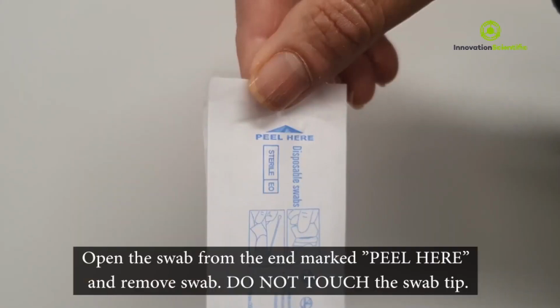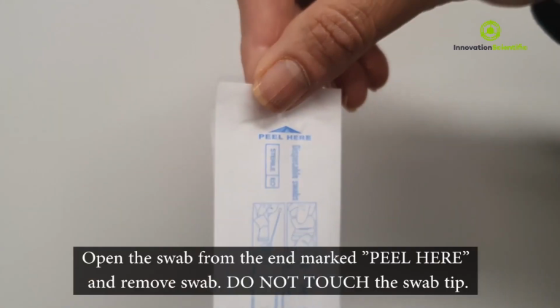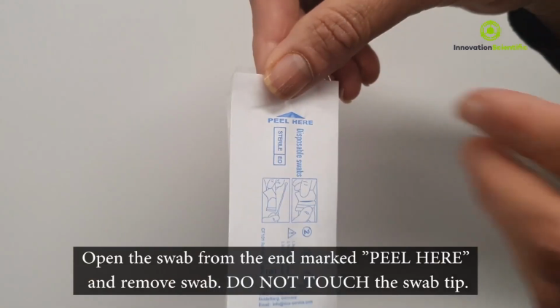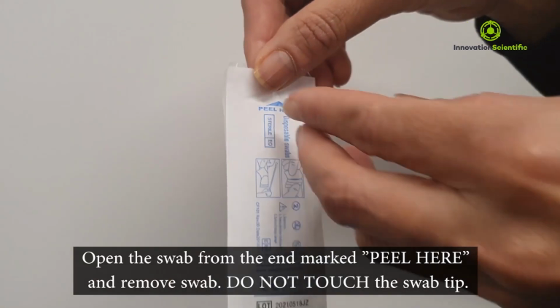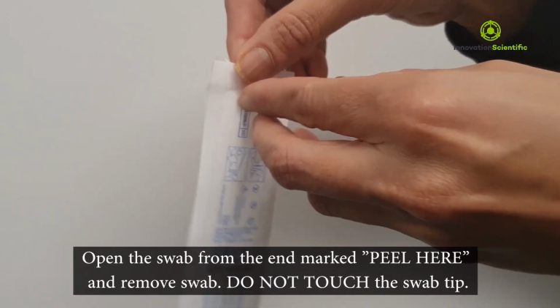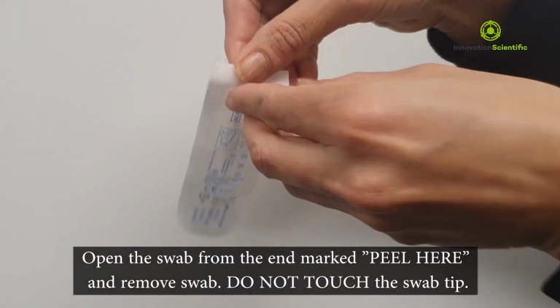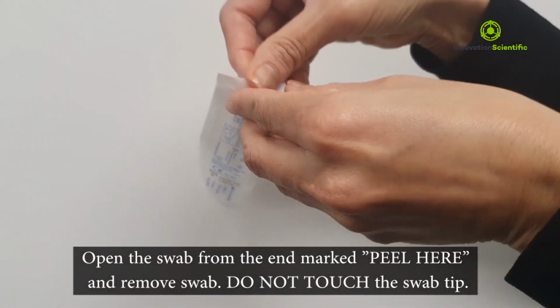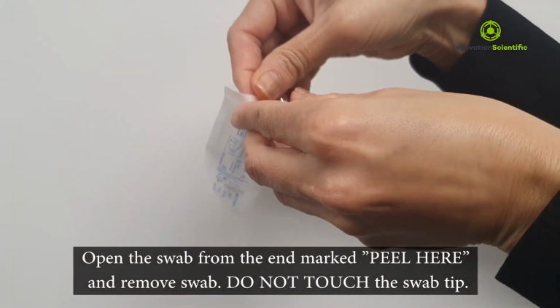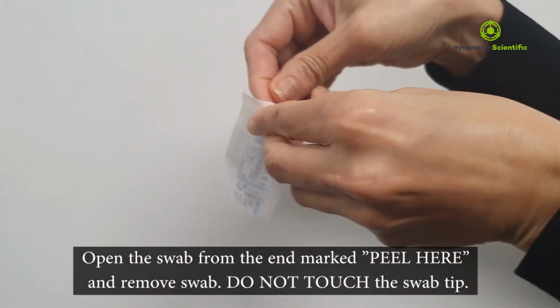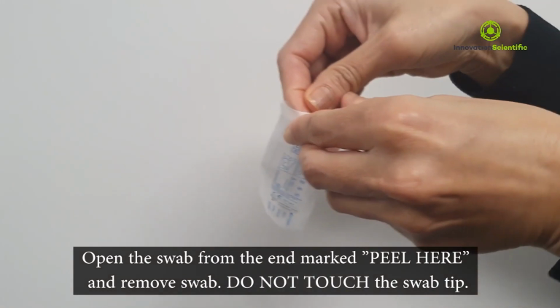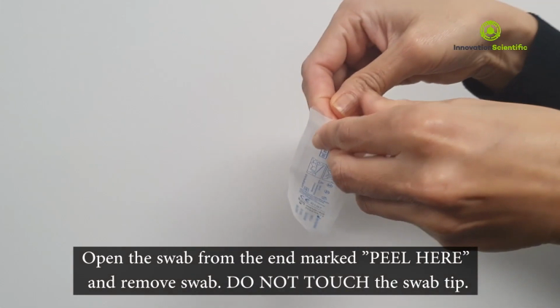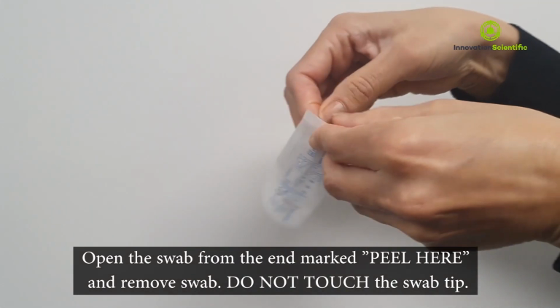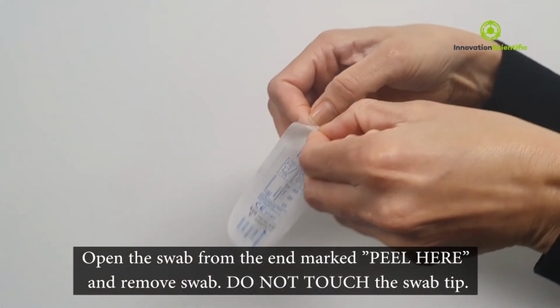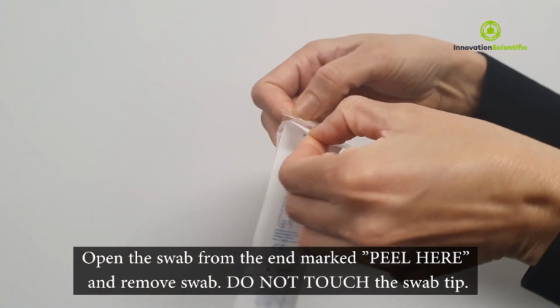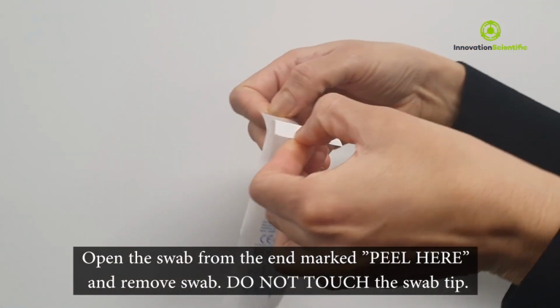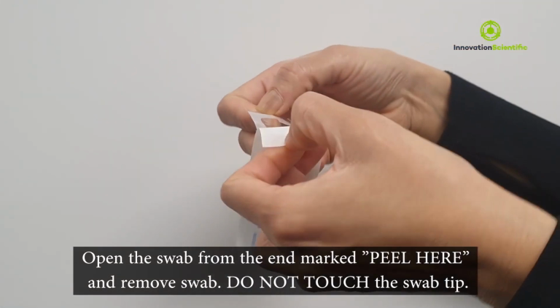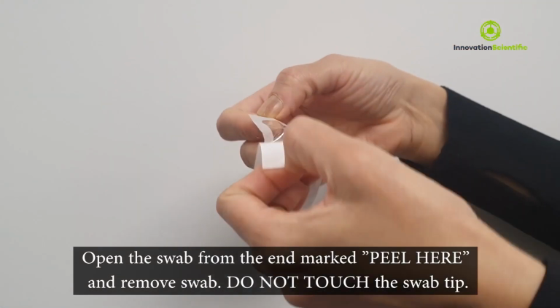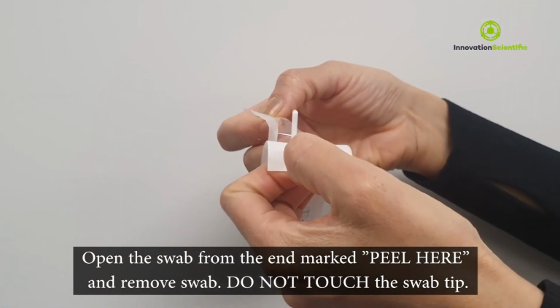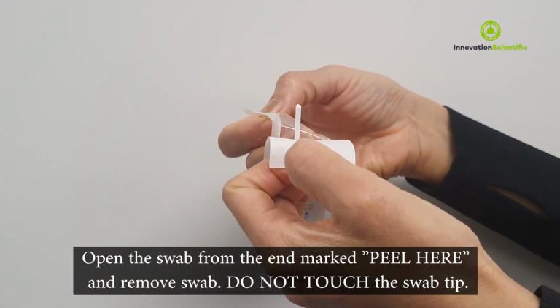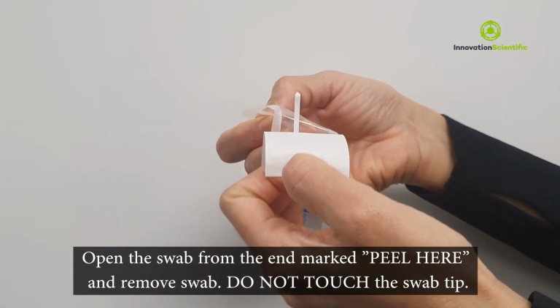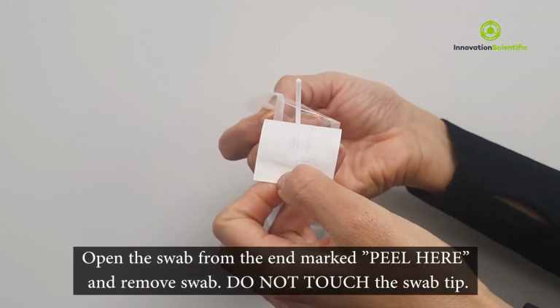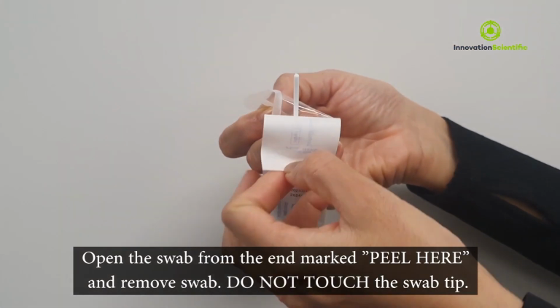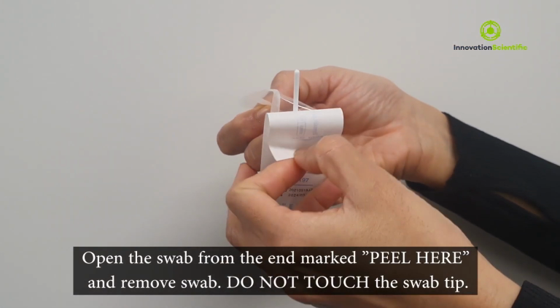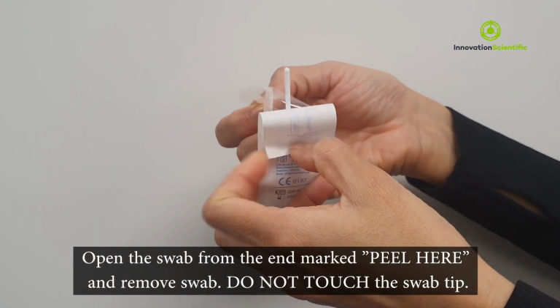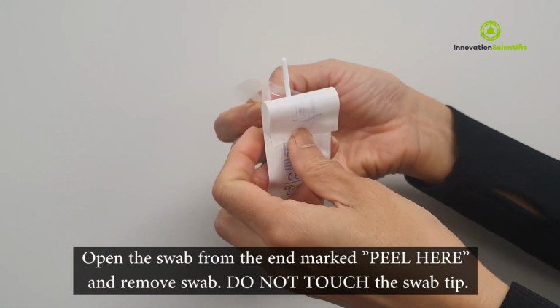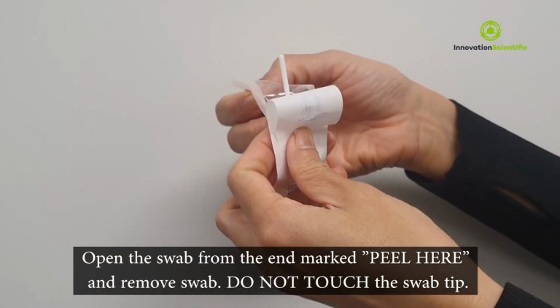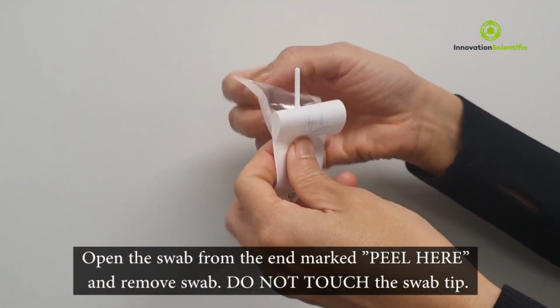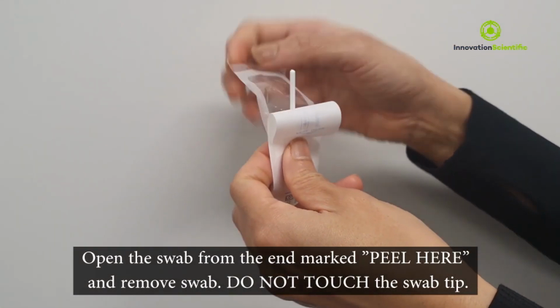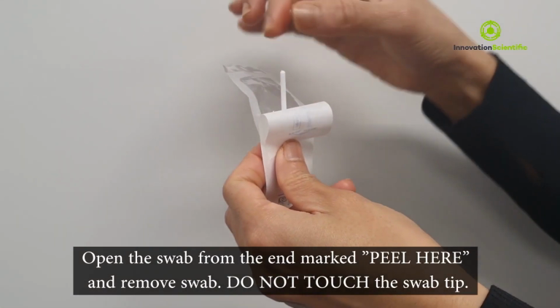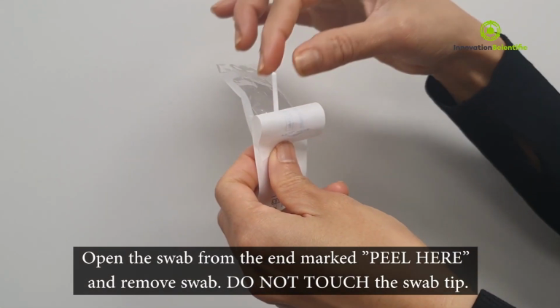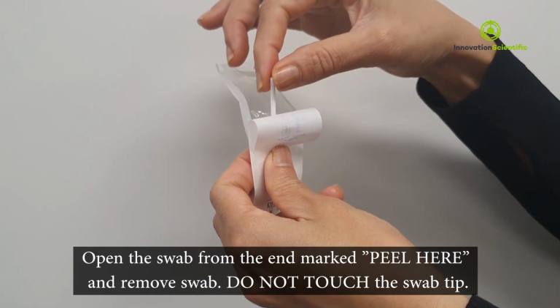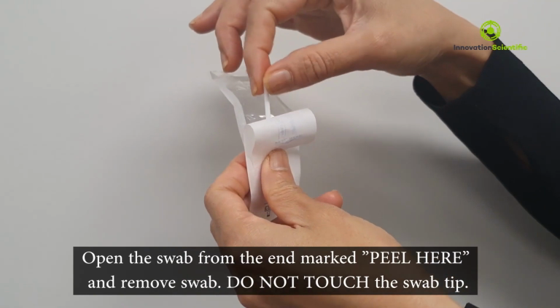Open the swab from the end marked 'Peel here' and remove the swab. Do not touch the swab tip.